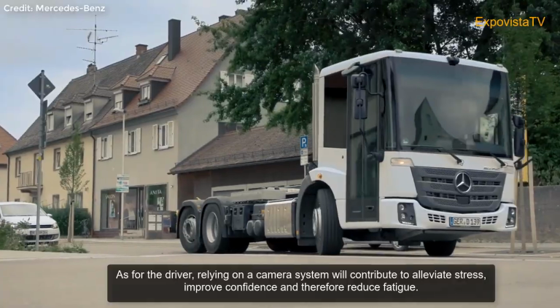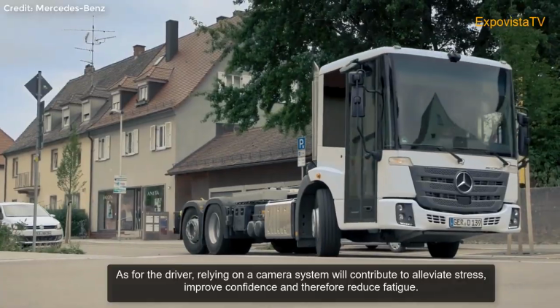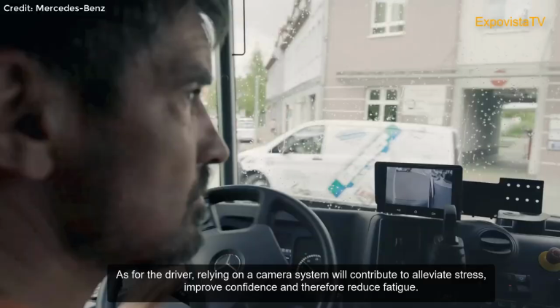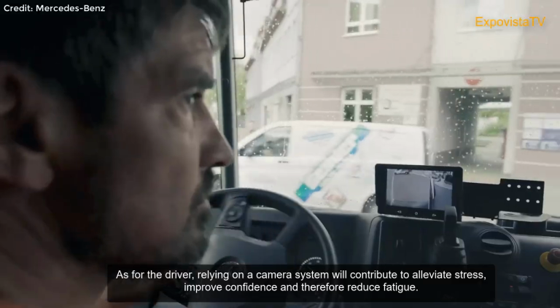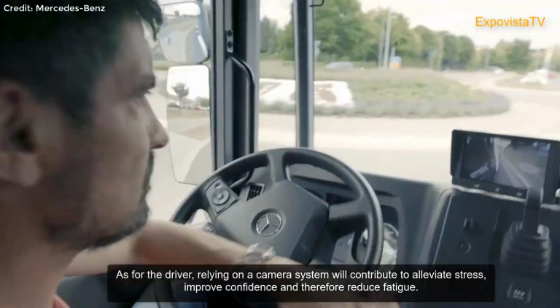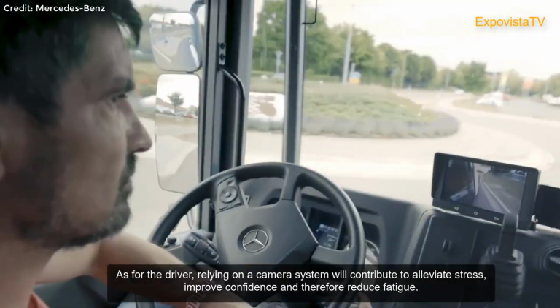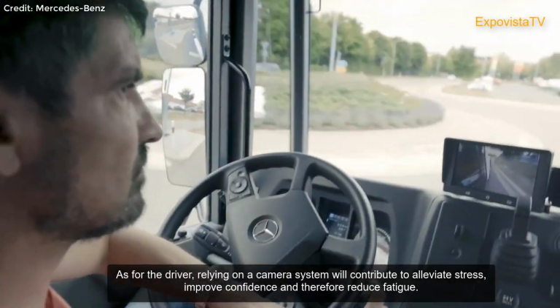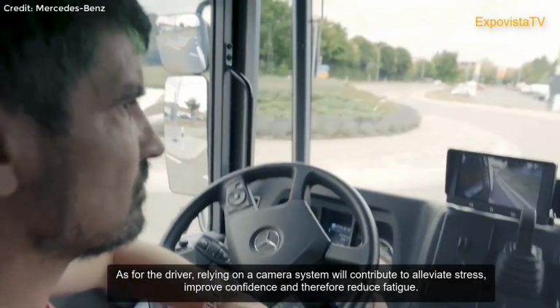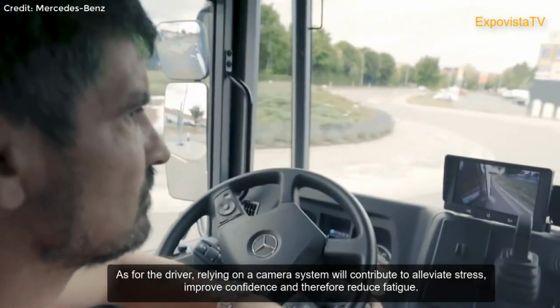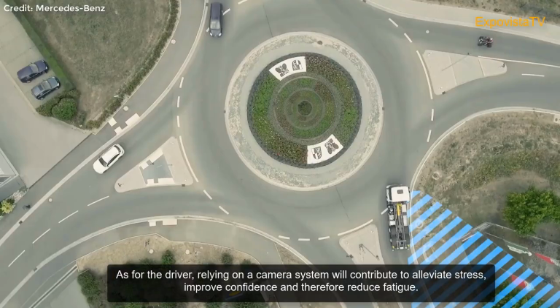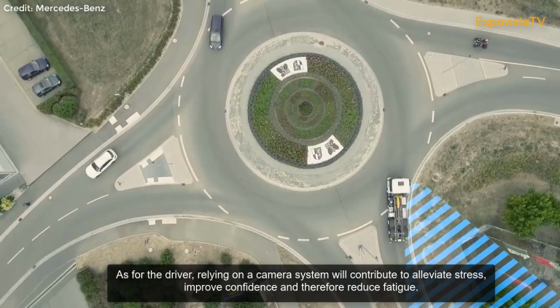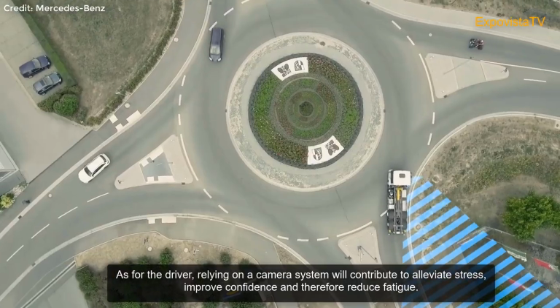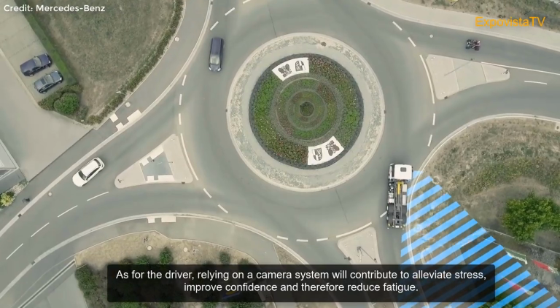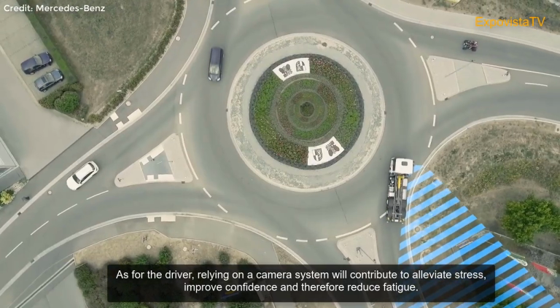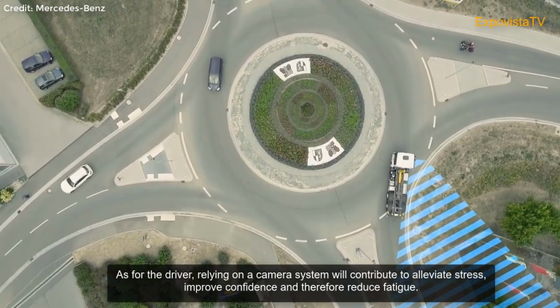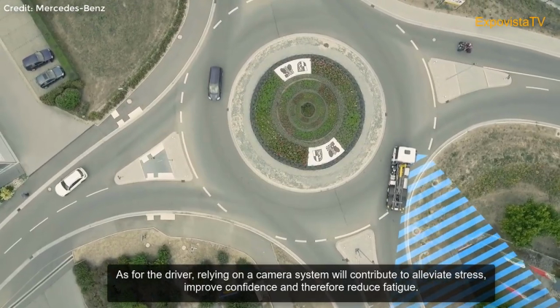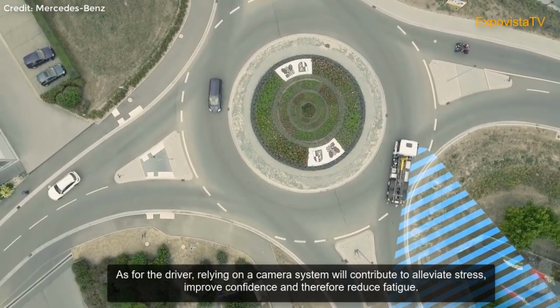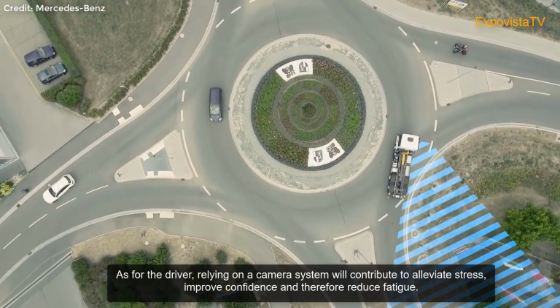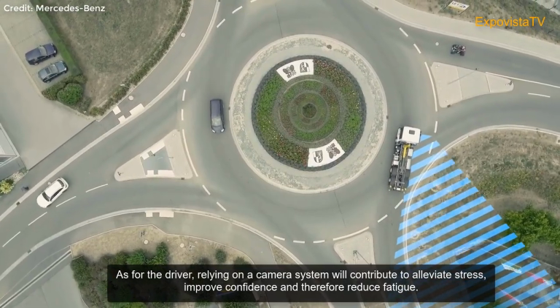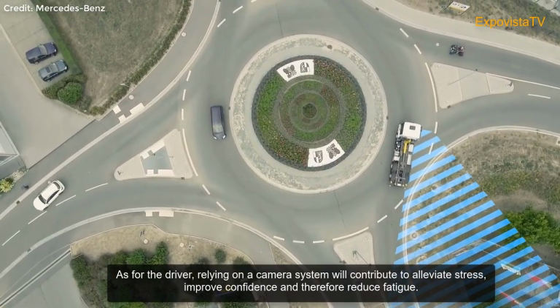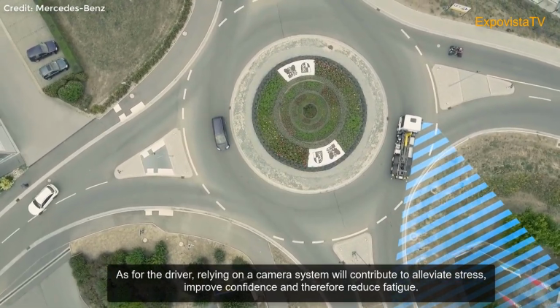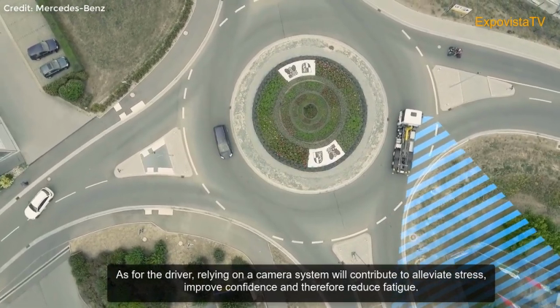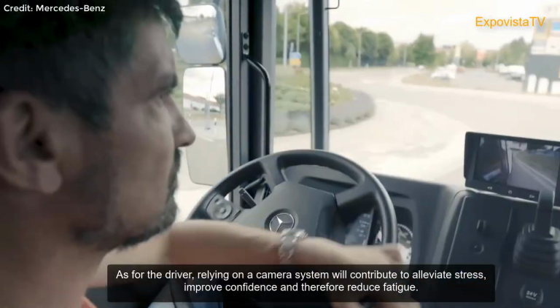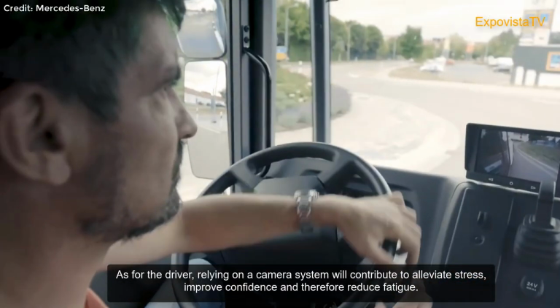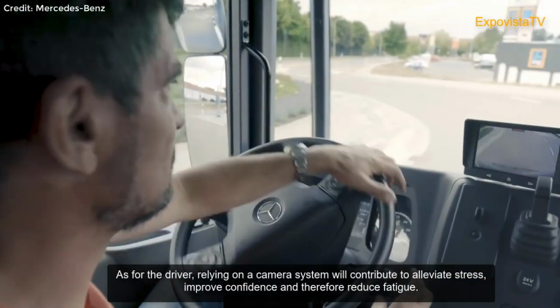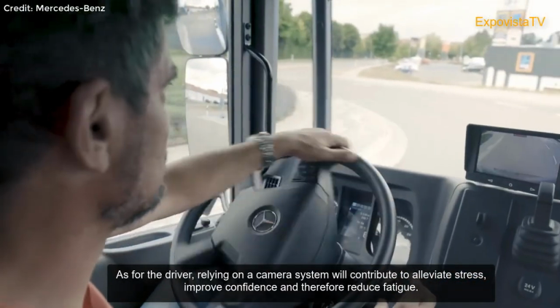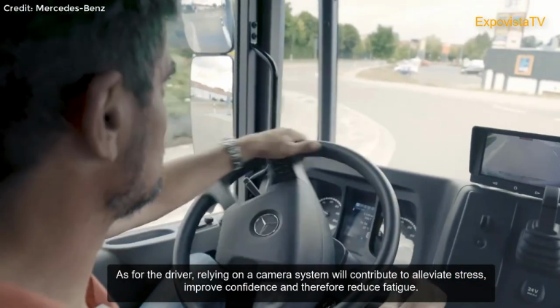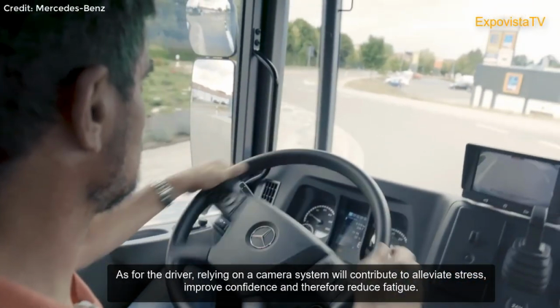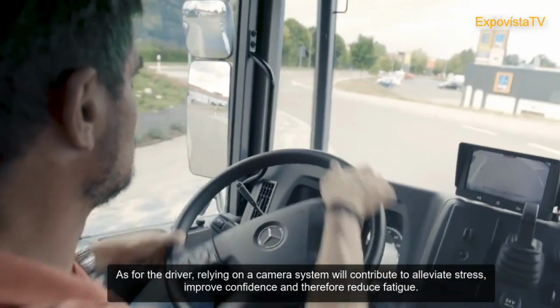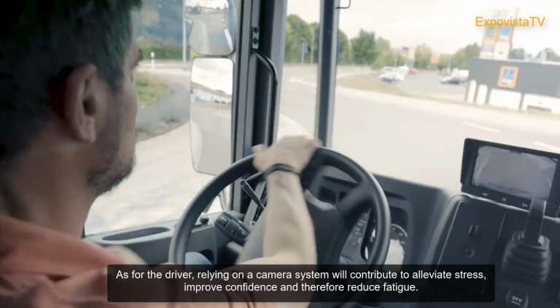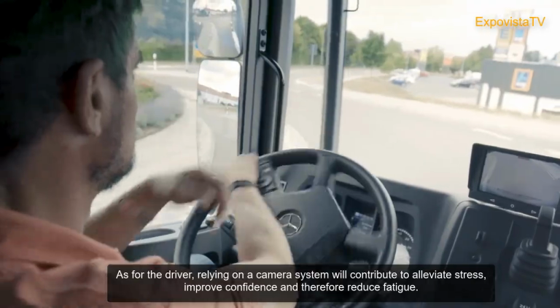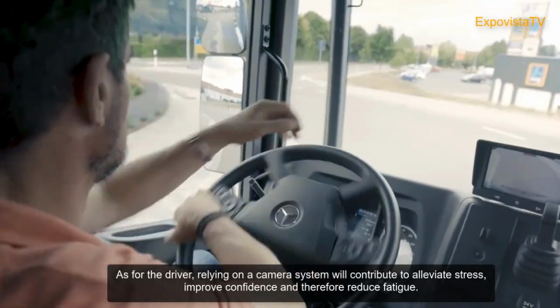As for the driver, relying on a camera system will contribute to alleviating stress, improving confidence, and therefore reducing fatigue.